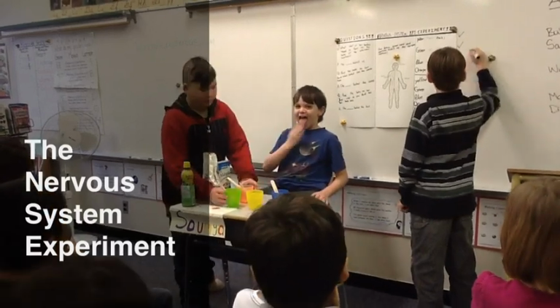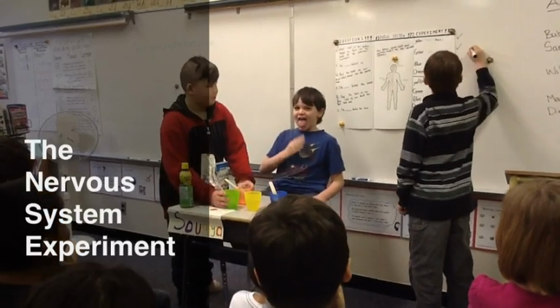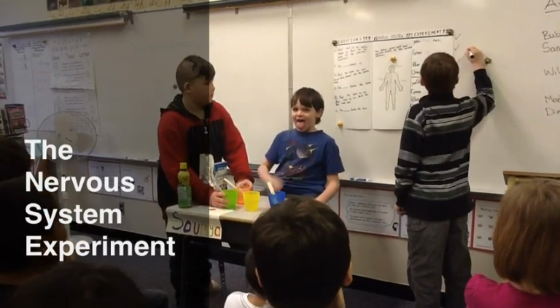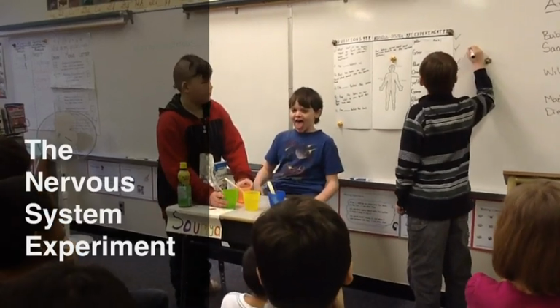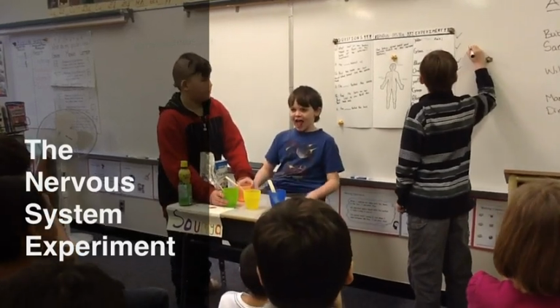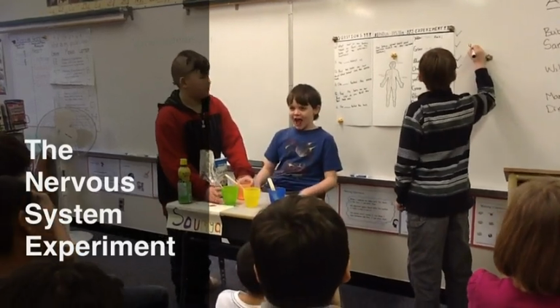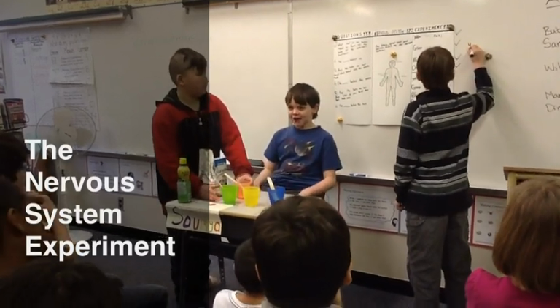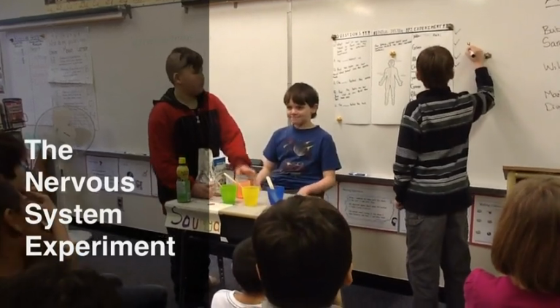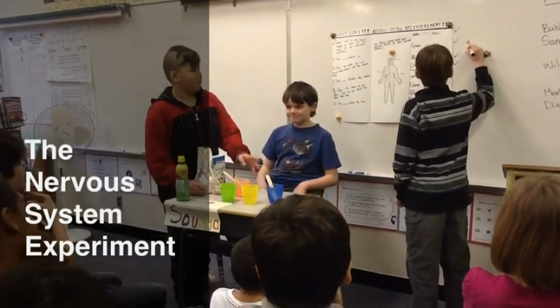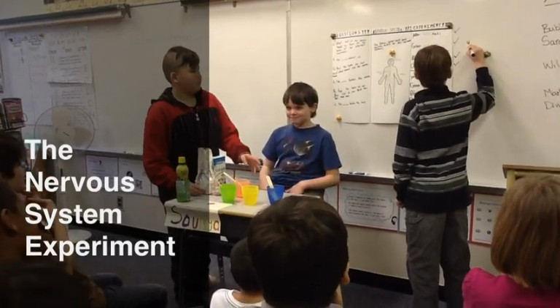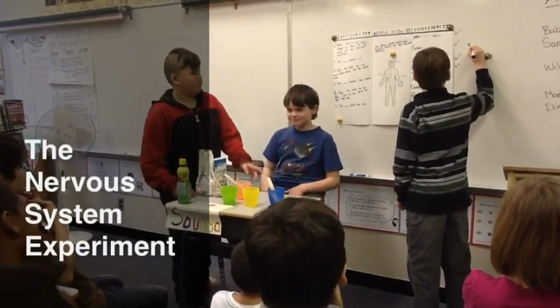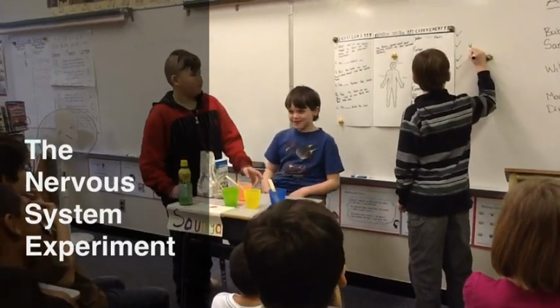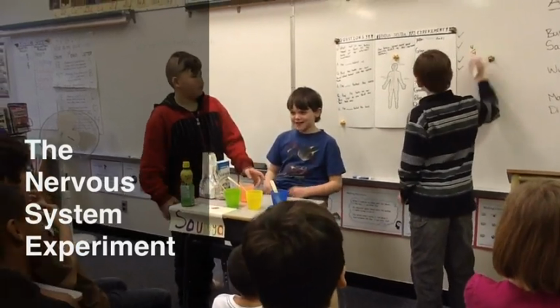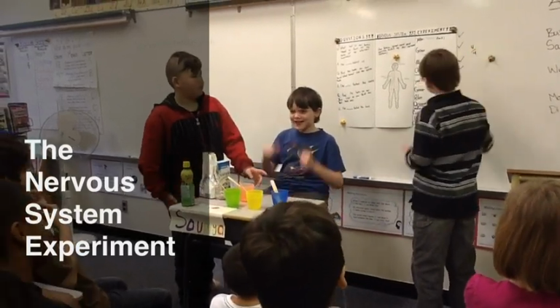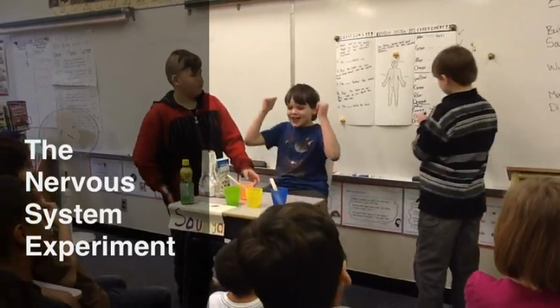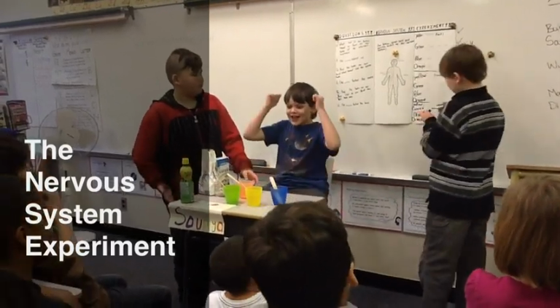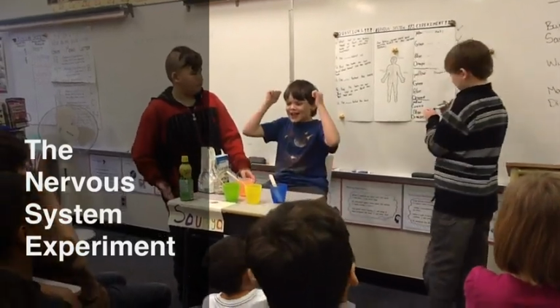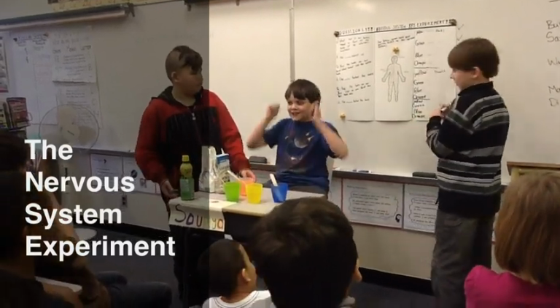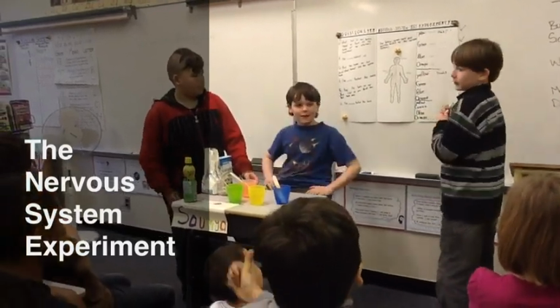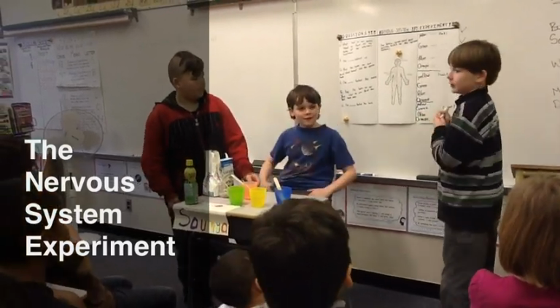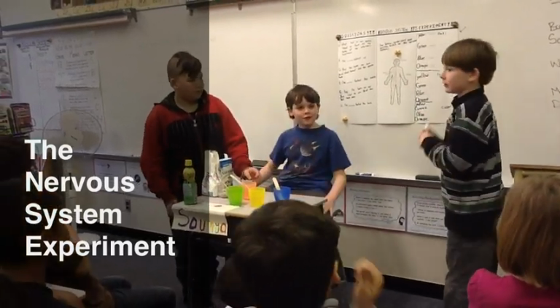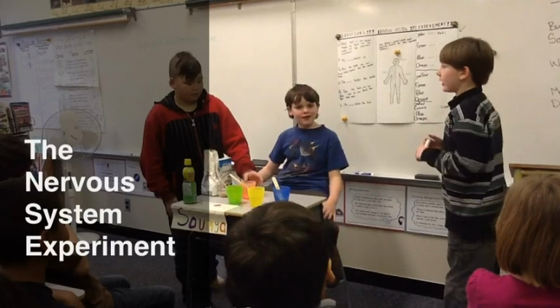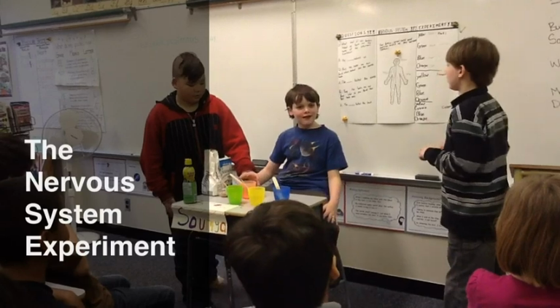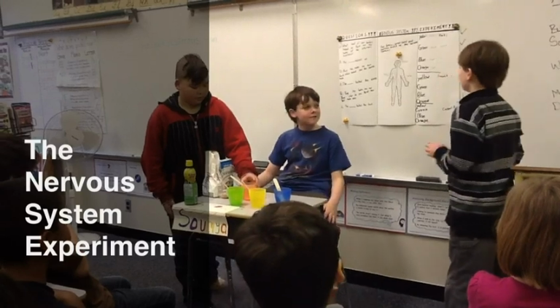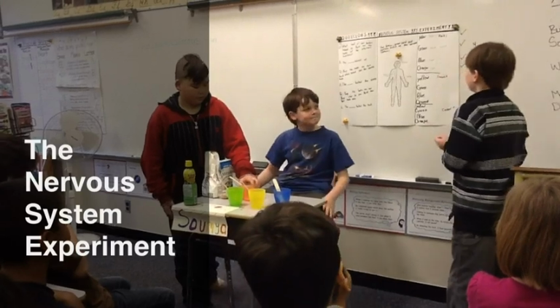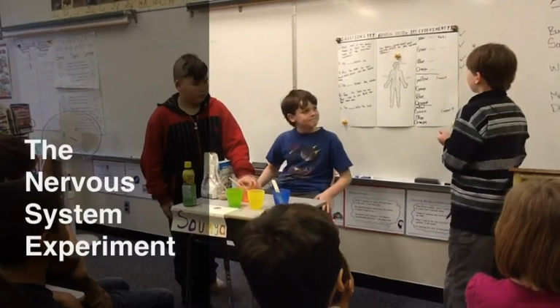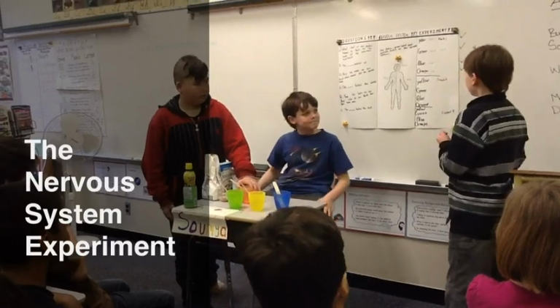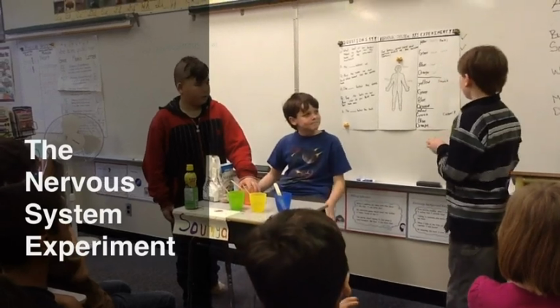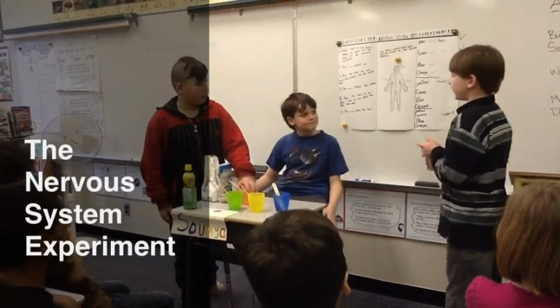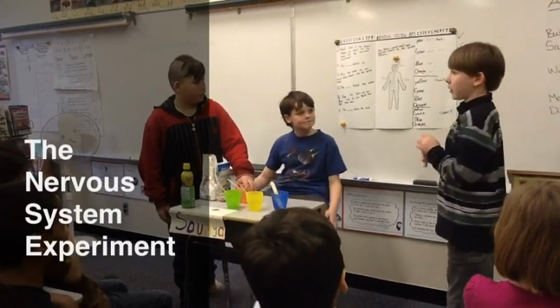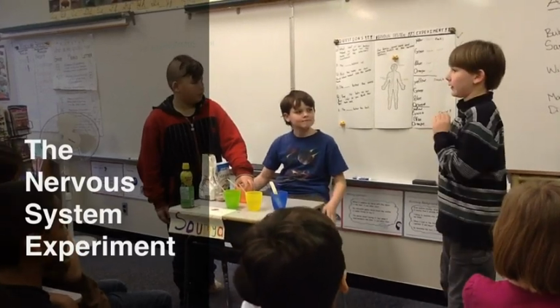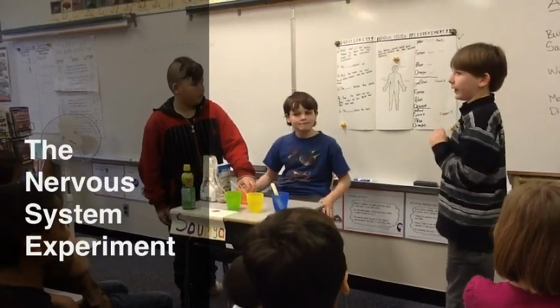So Zach got four out of four. Yay. Now the next one will be for Isaiah.